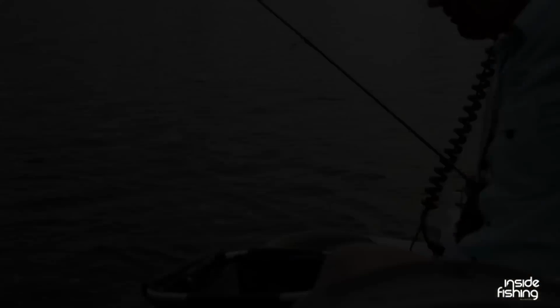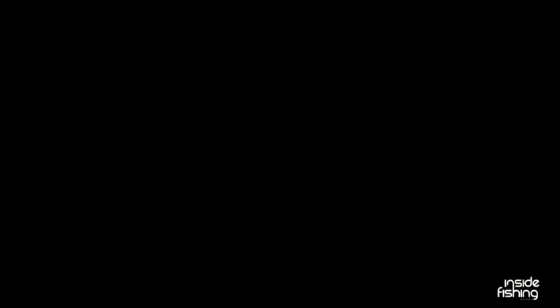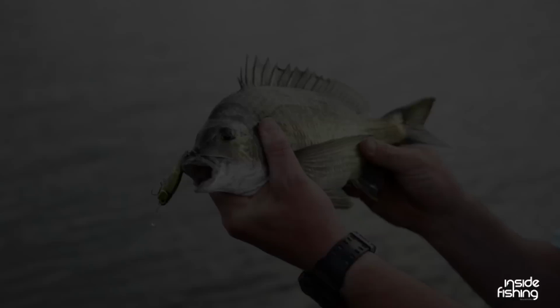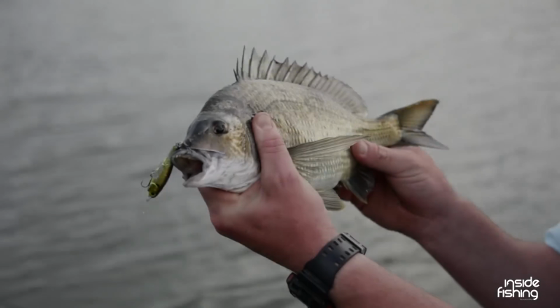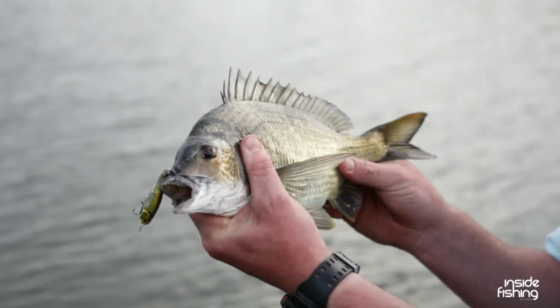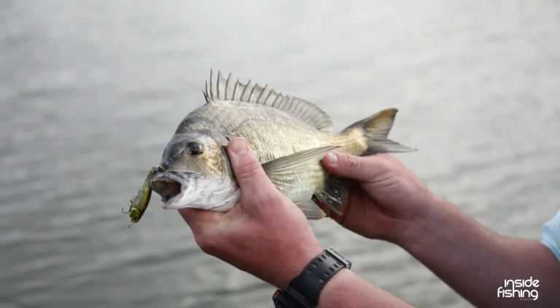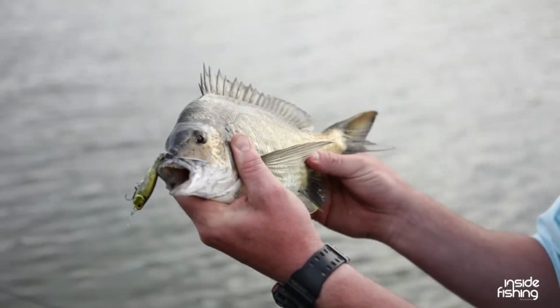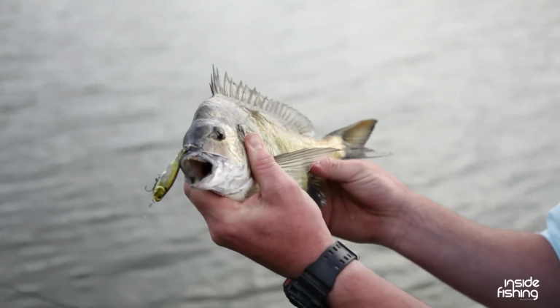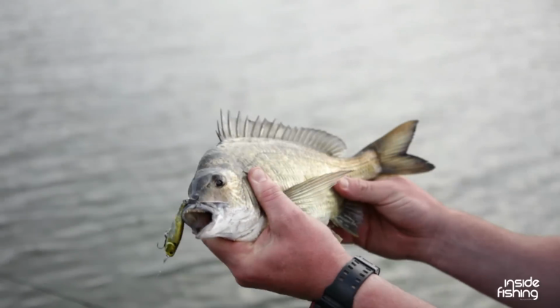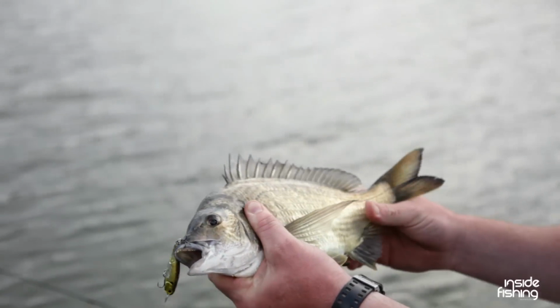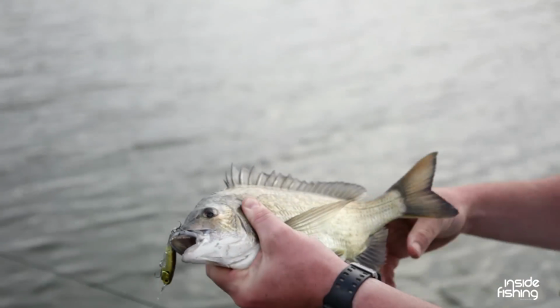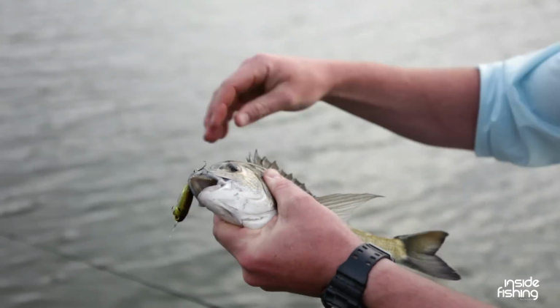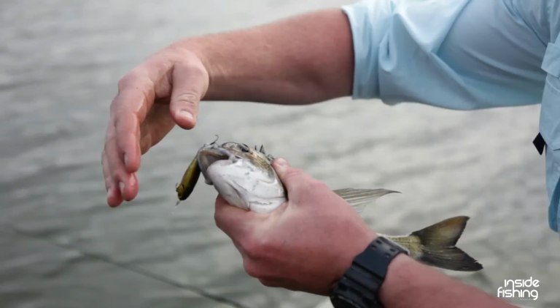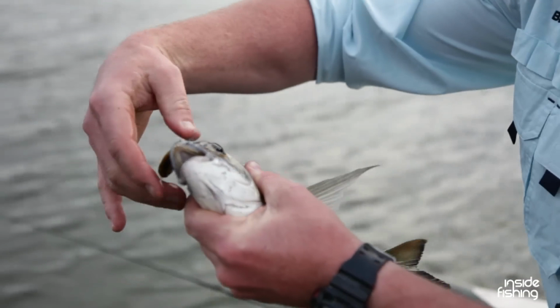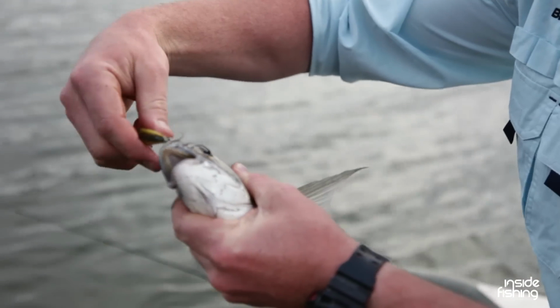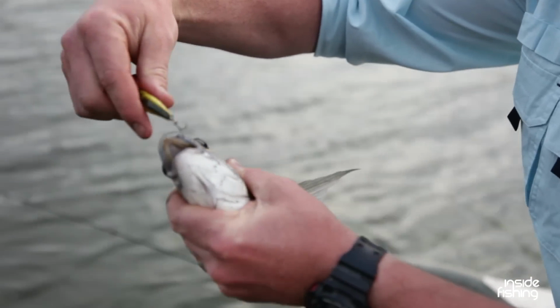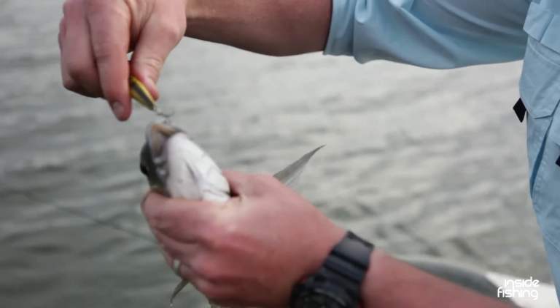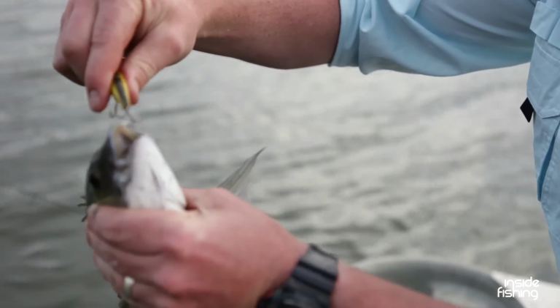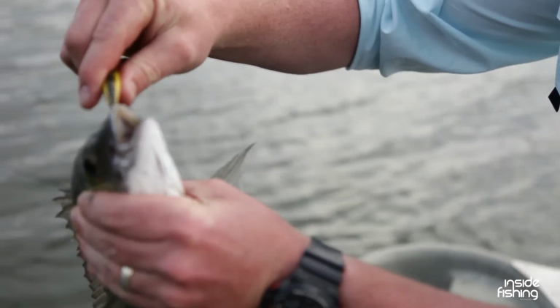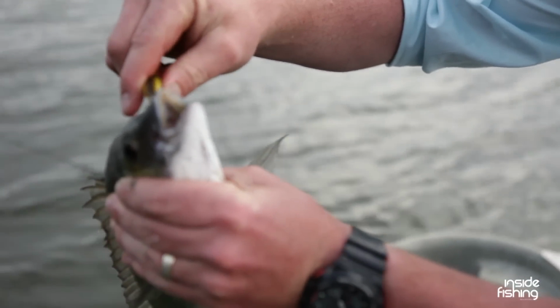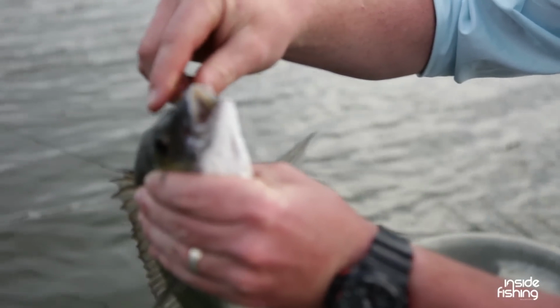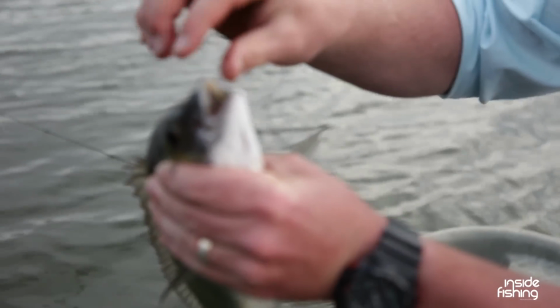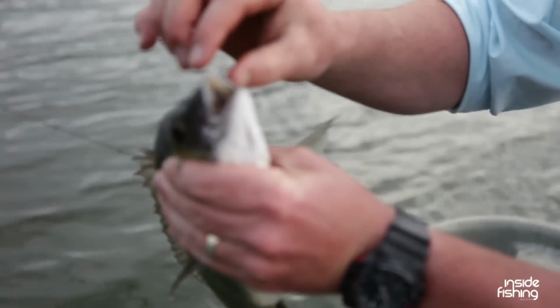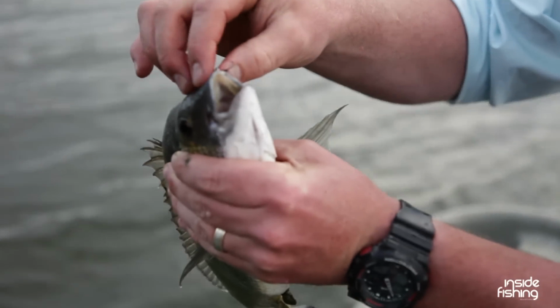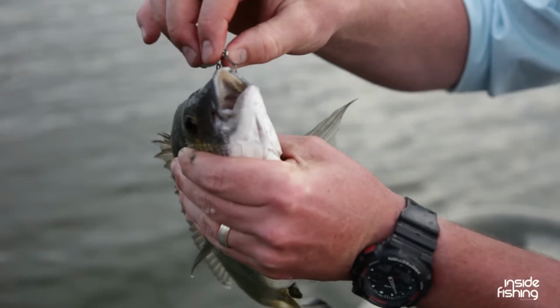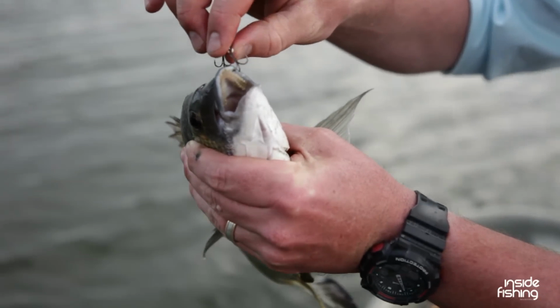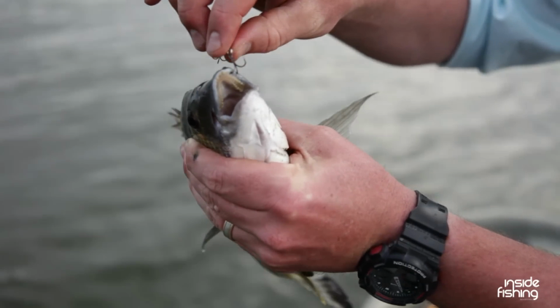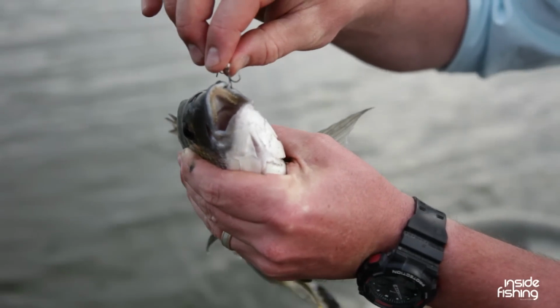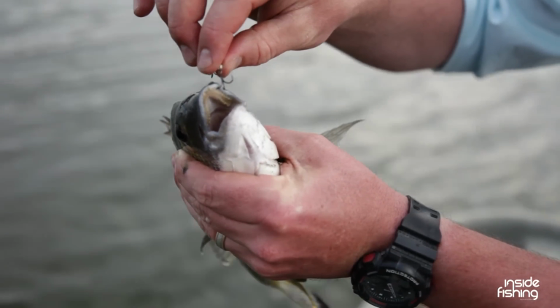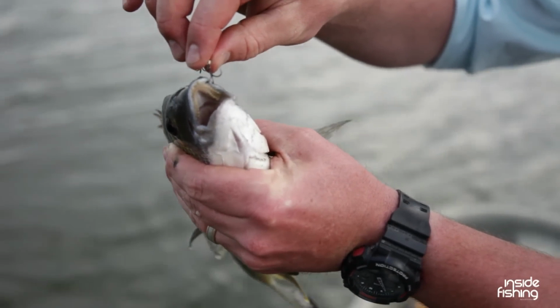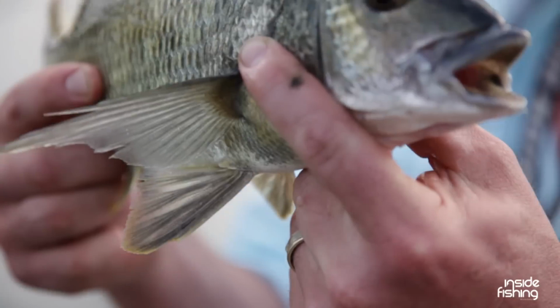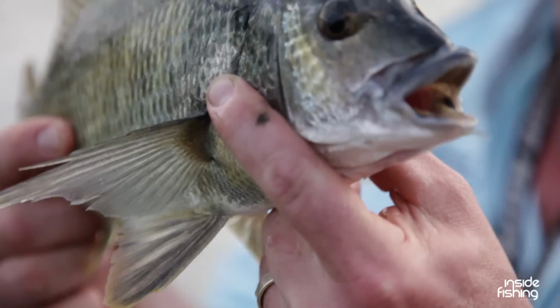There's a surface bream. As you can see the hooks here, often you've got to replace the hooks — he's just made an absolute mess of those.